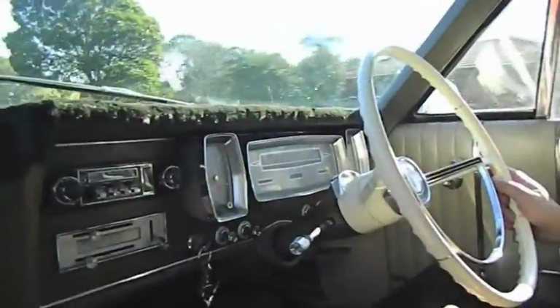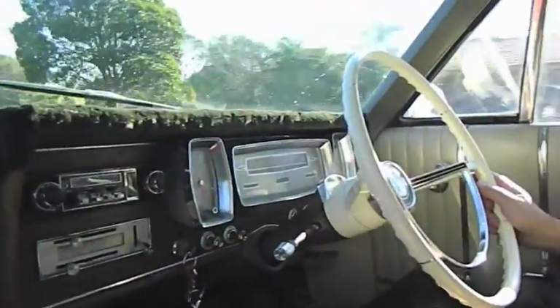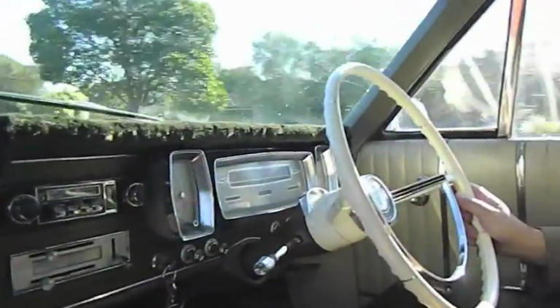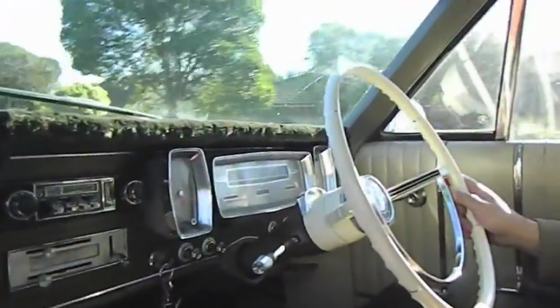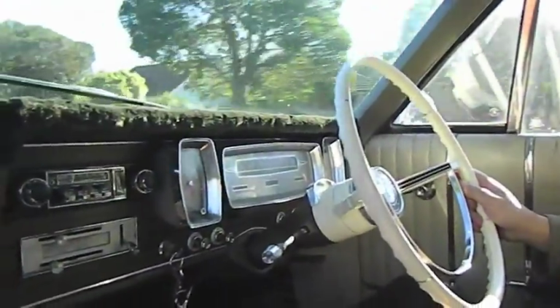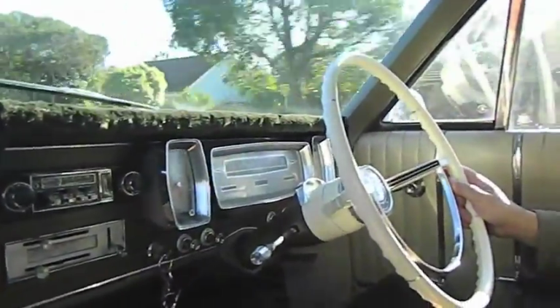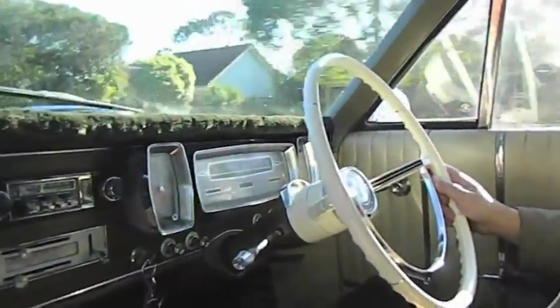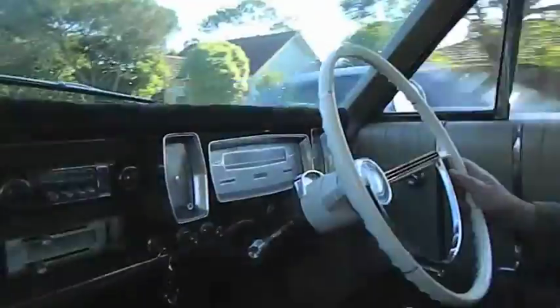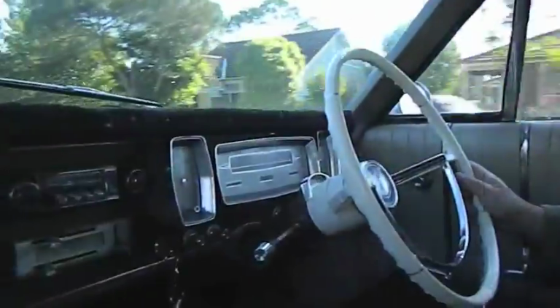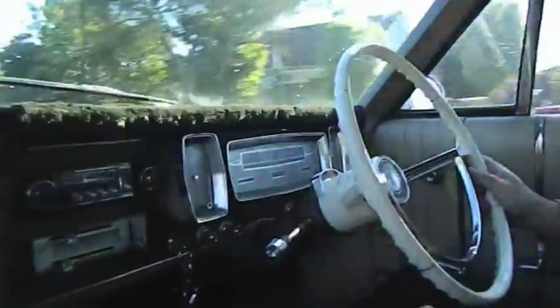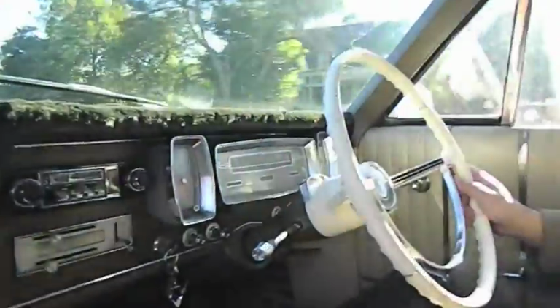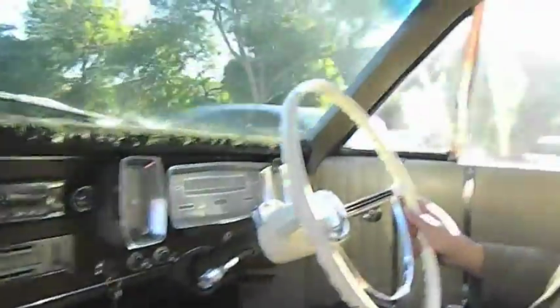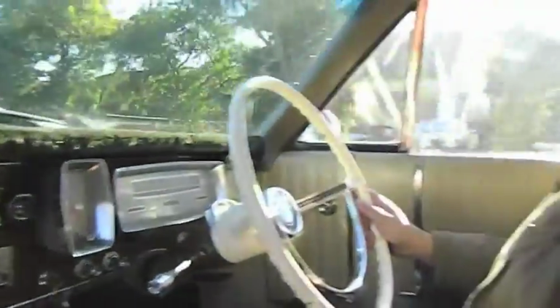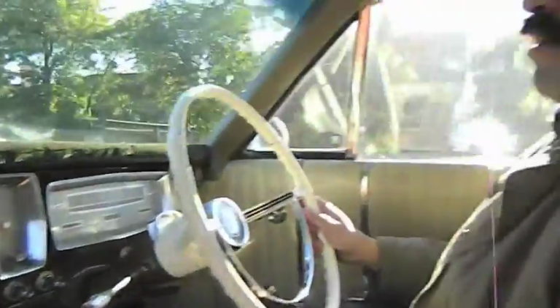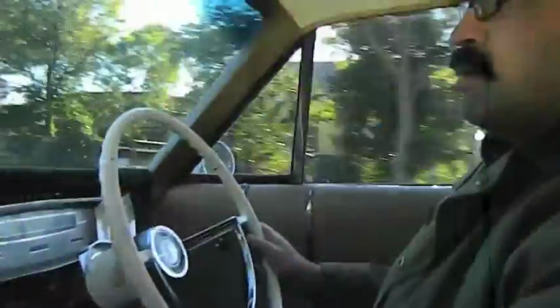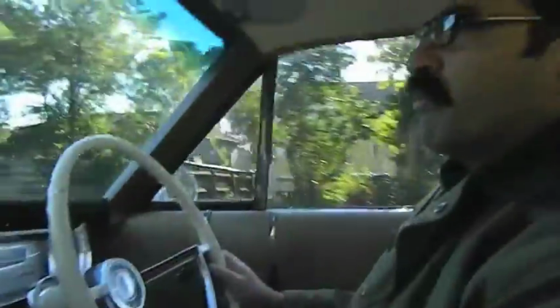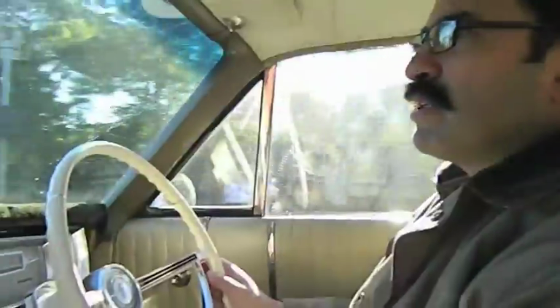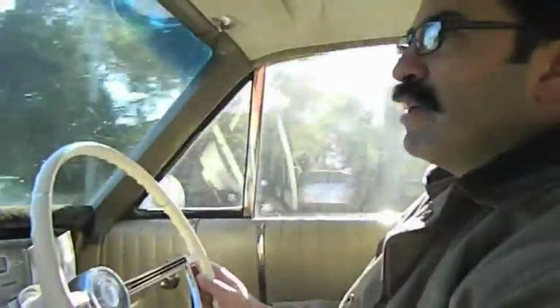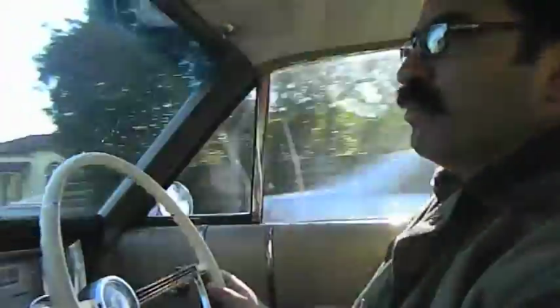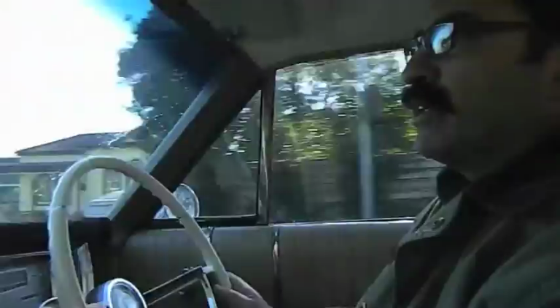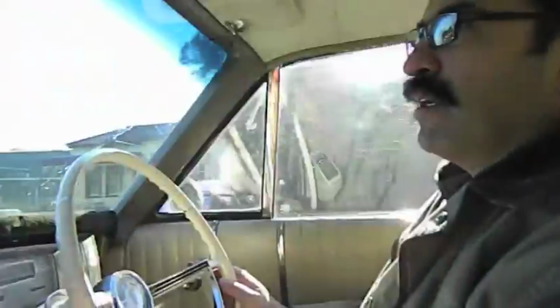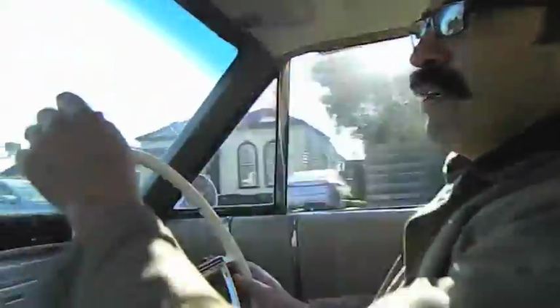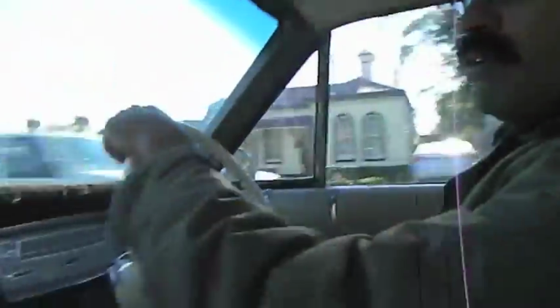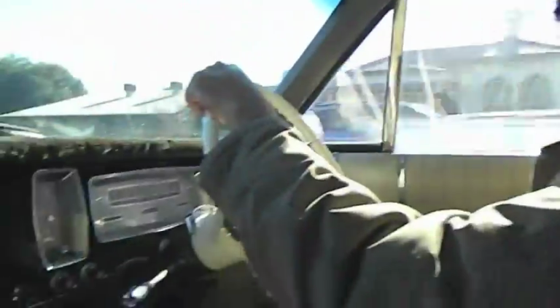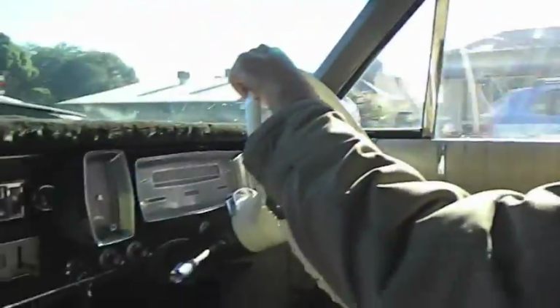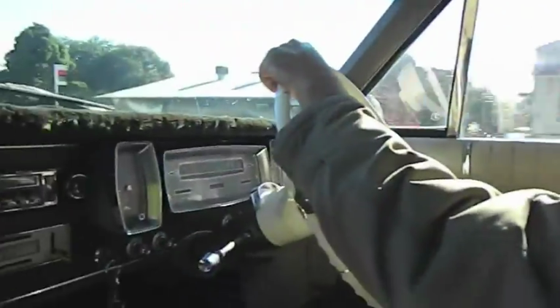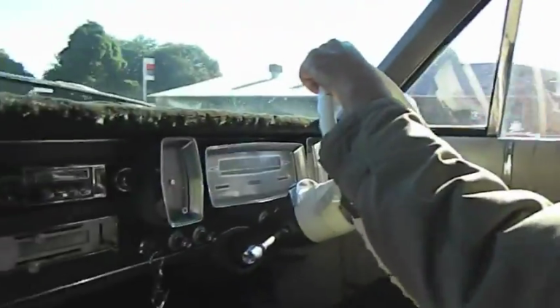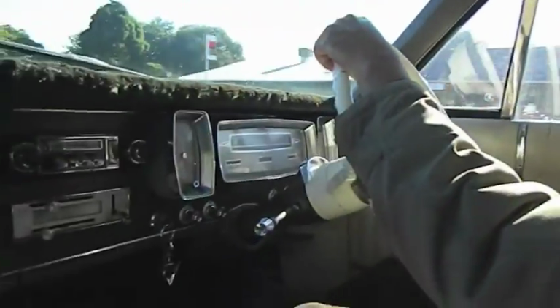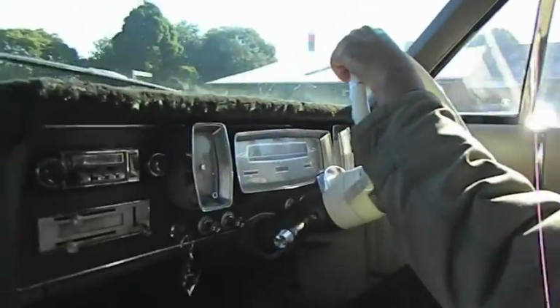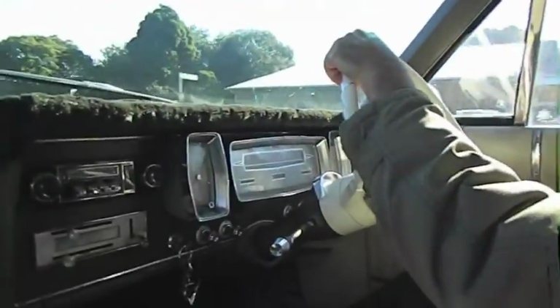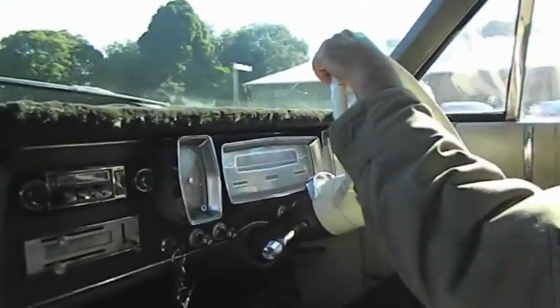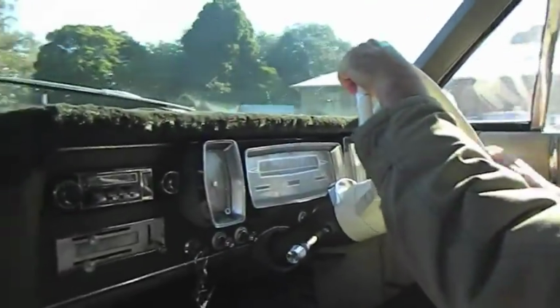This is a 1966 Galaxy. It's just had a whole heap of restoration work done on it, and it drives absolutely beautifully.